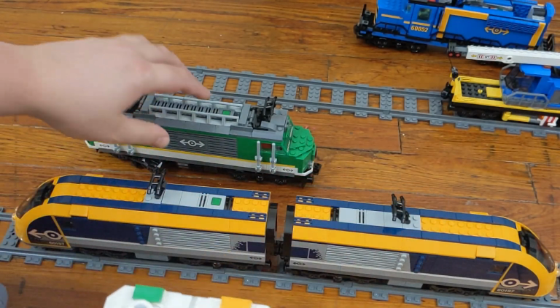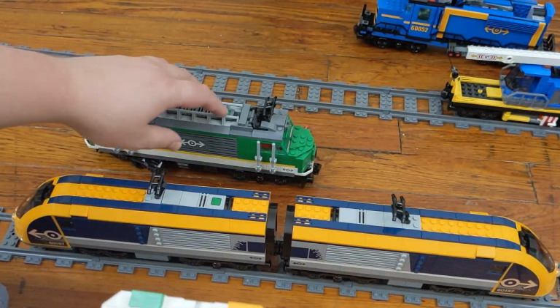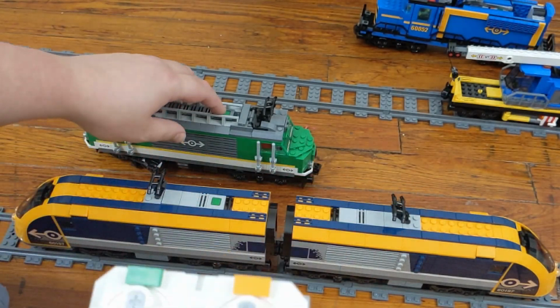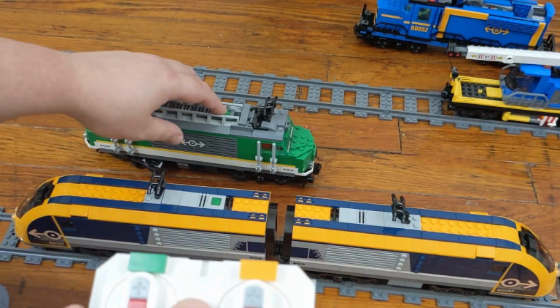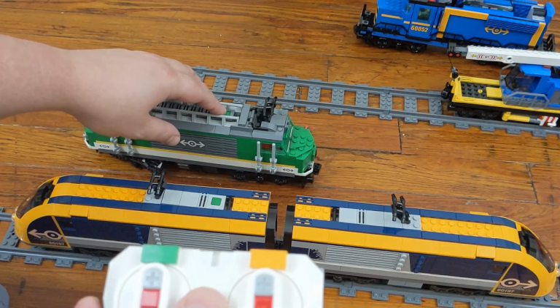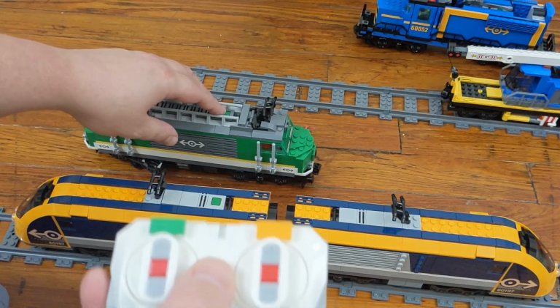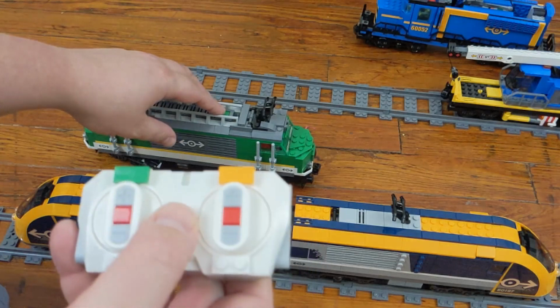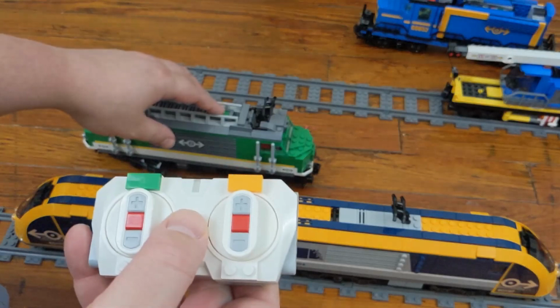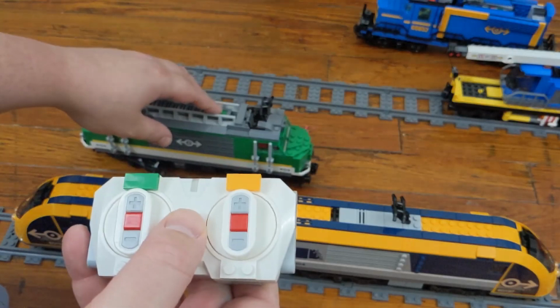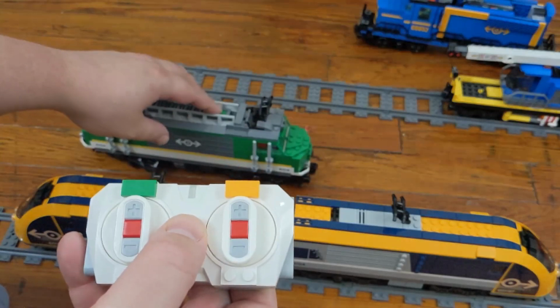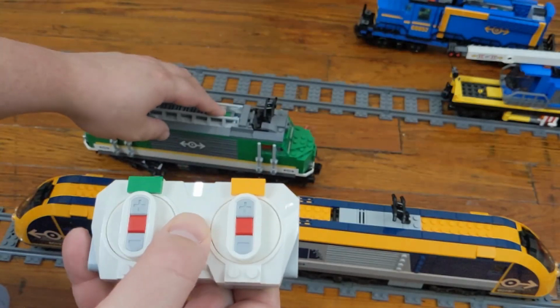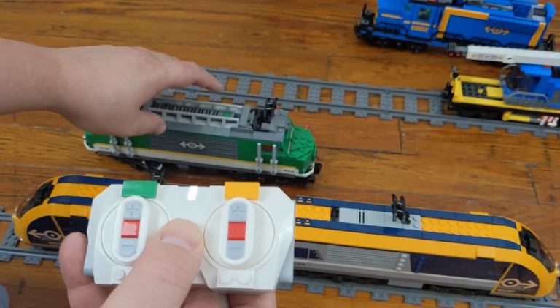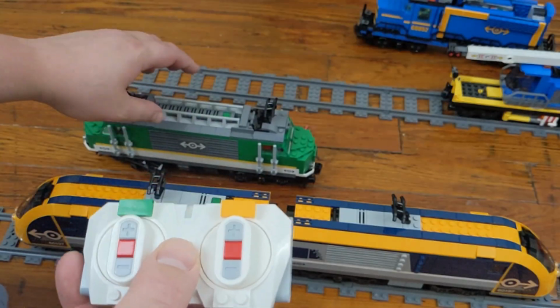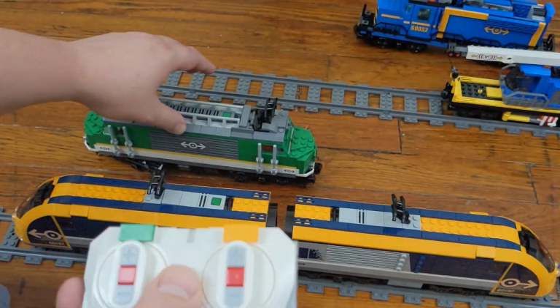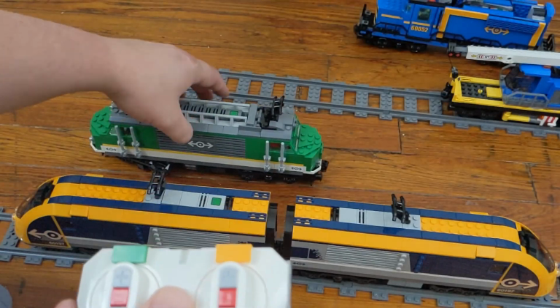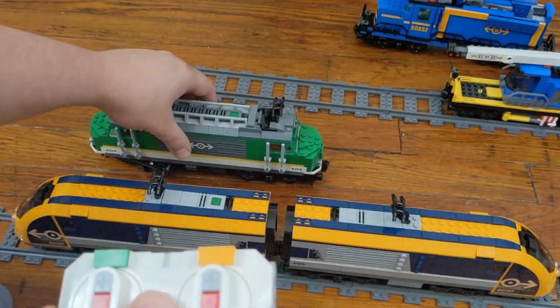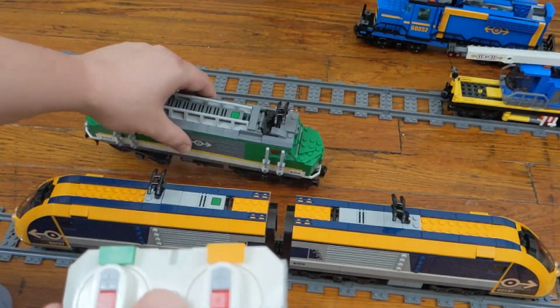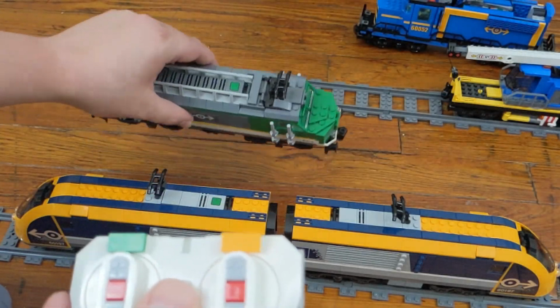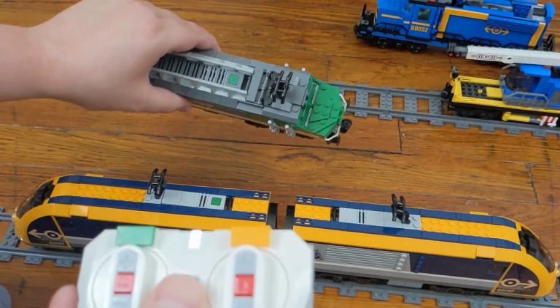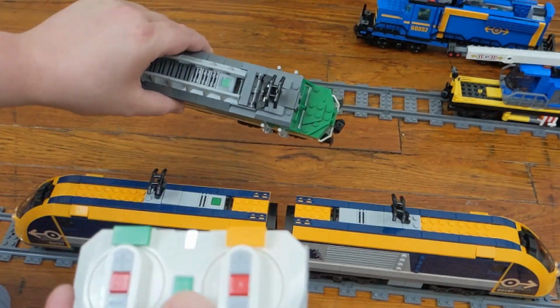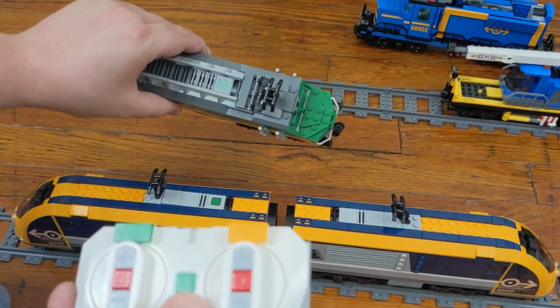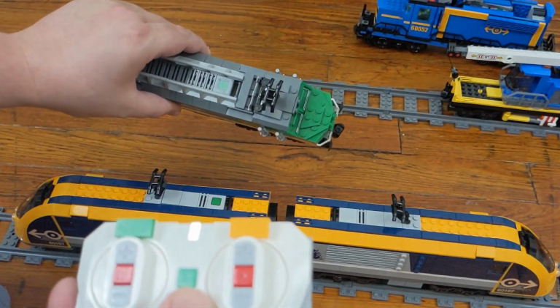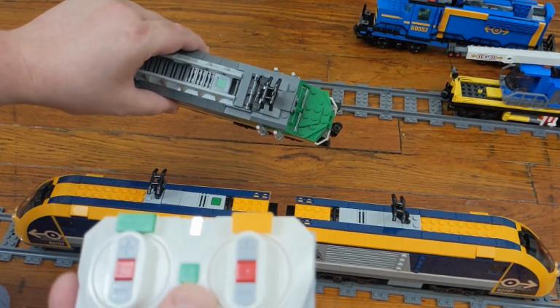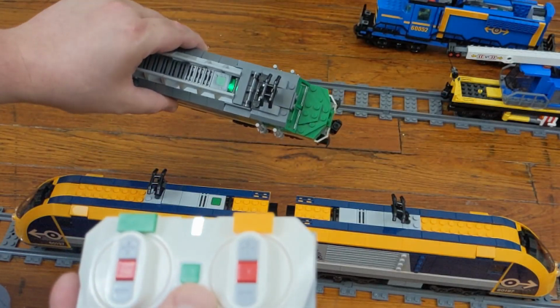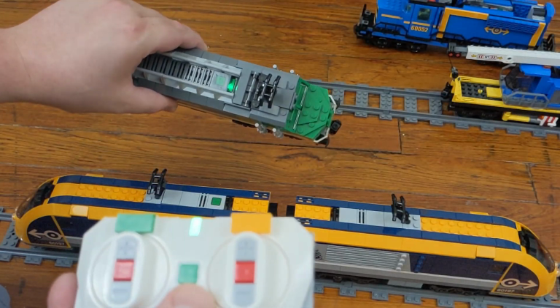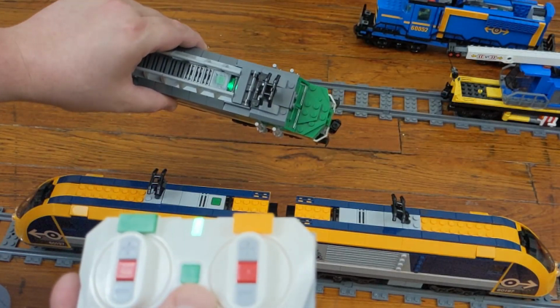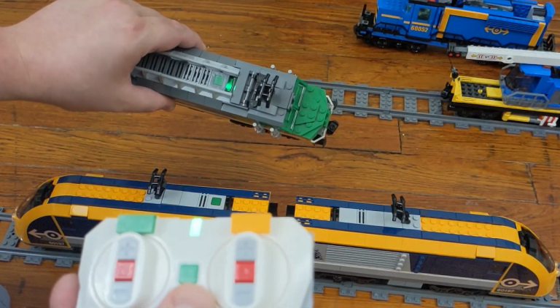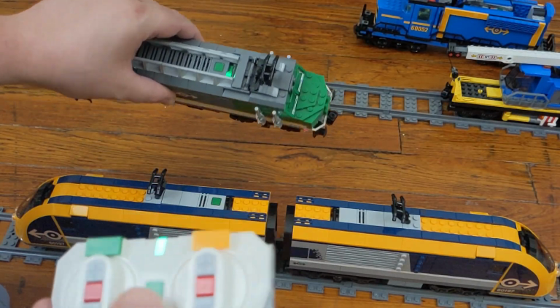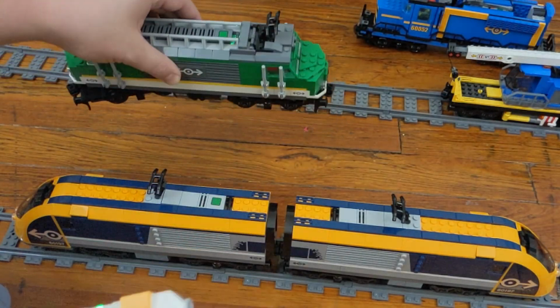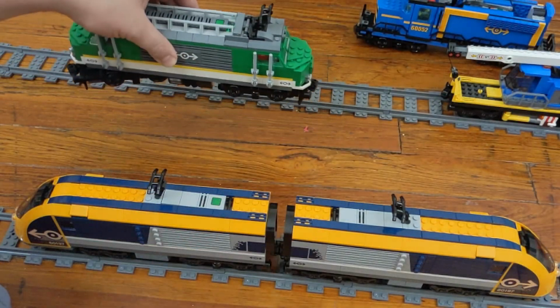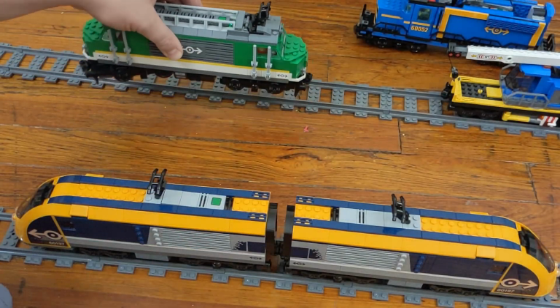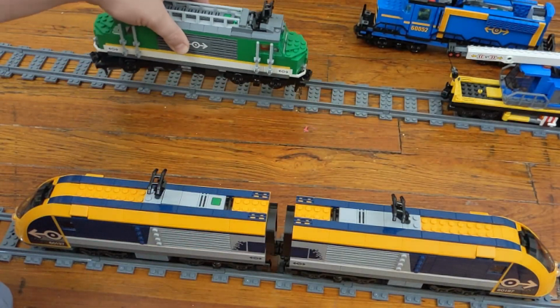Connecting the first hub is easy. Just press the button once on each device. They should link up and the LED should turn solid green.